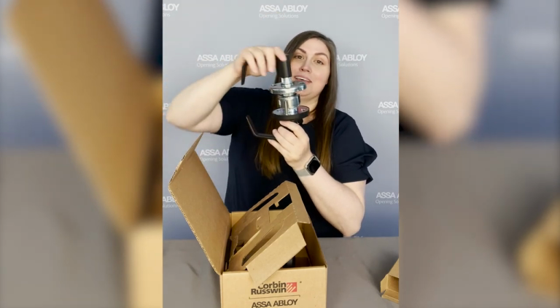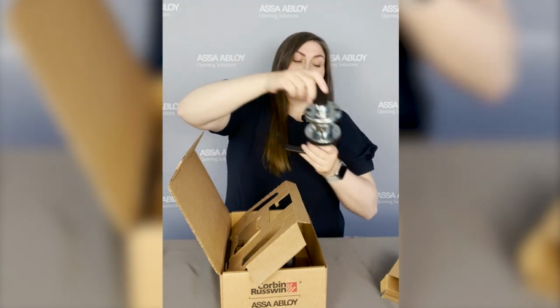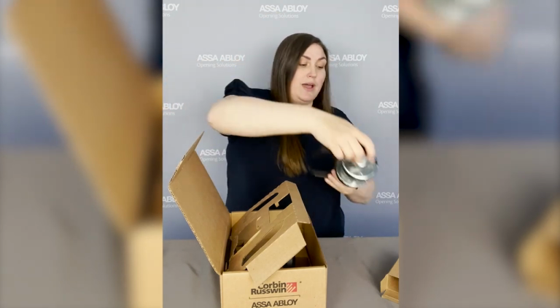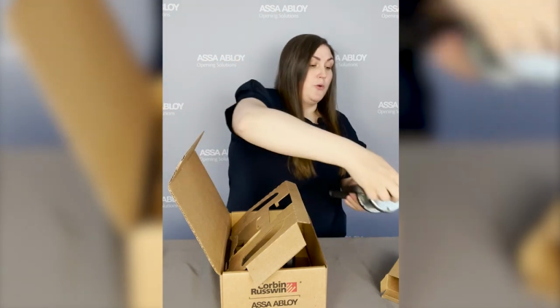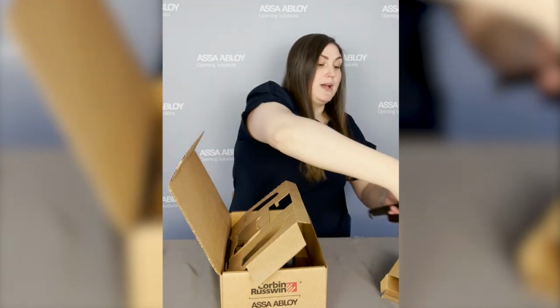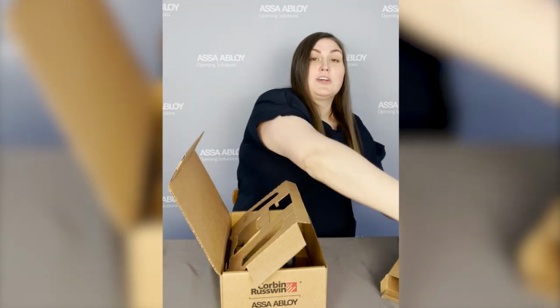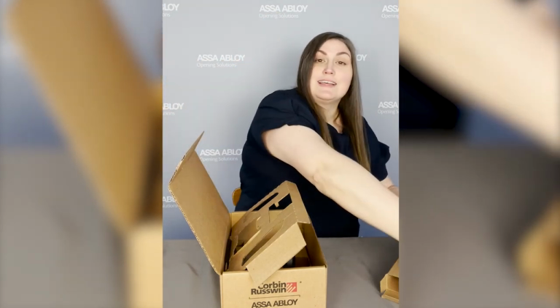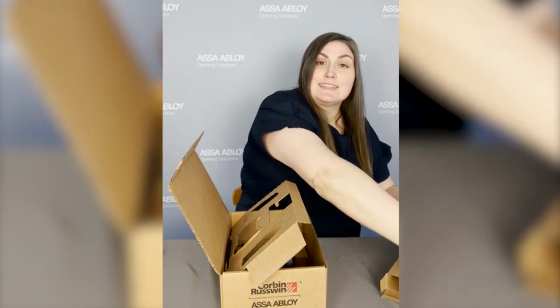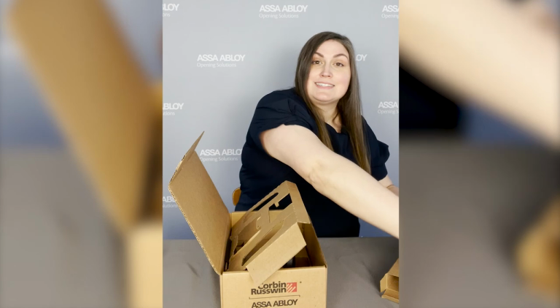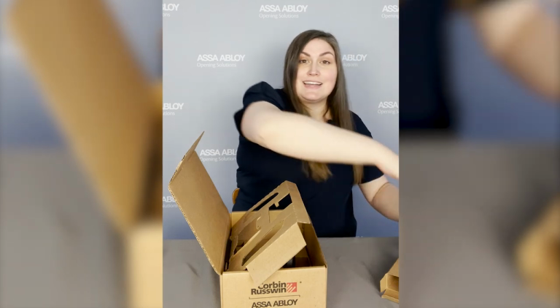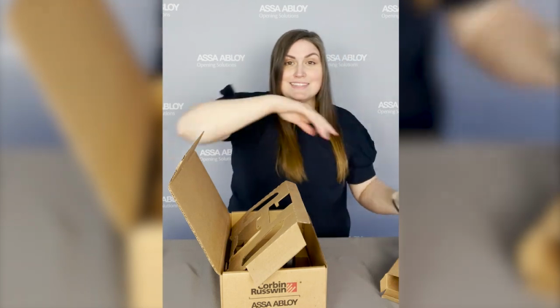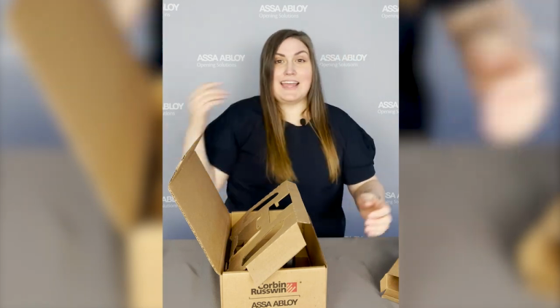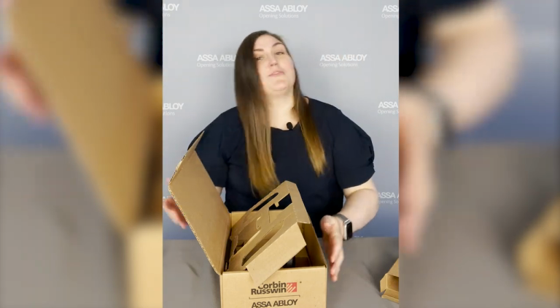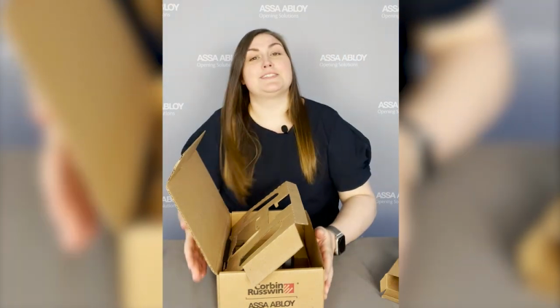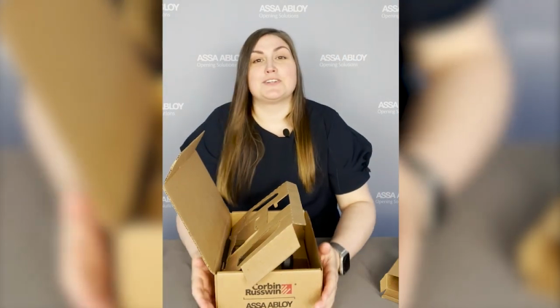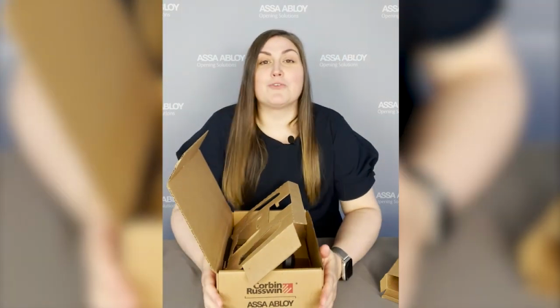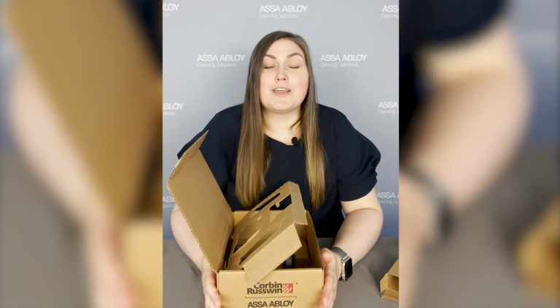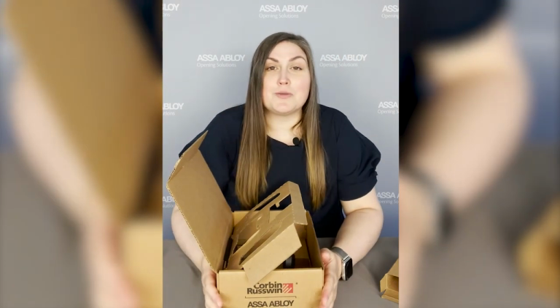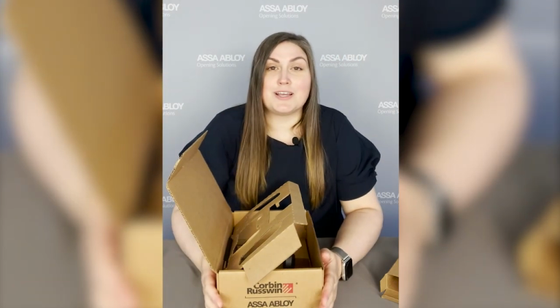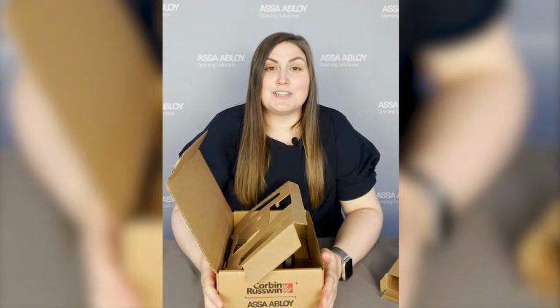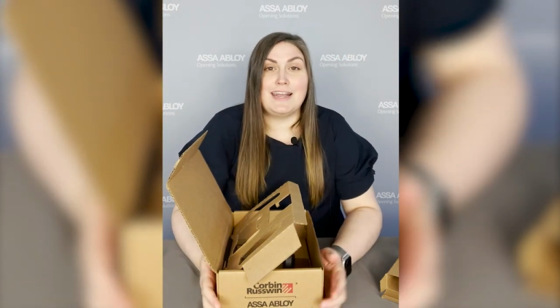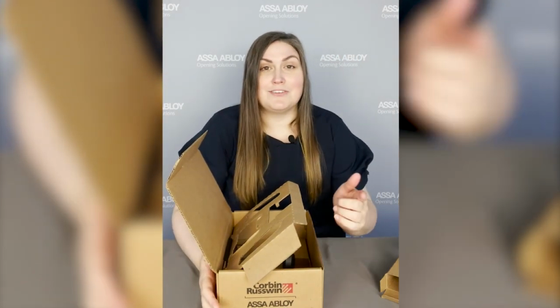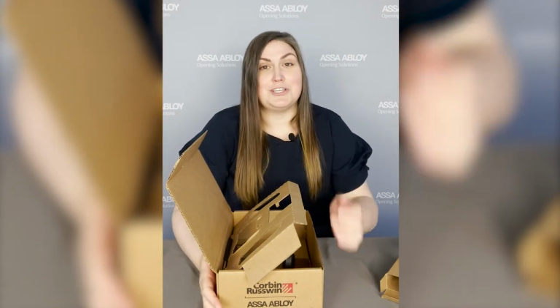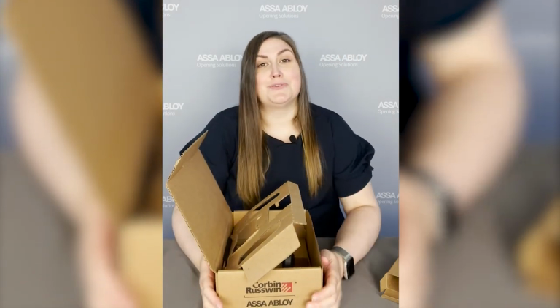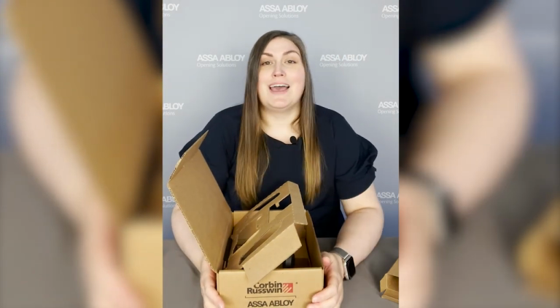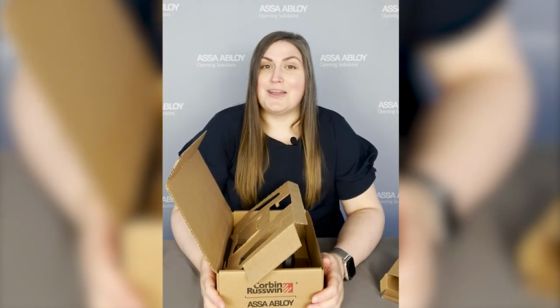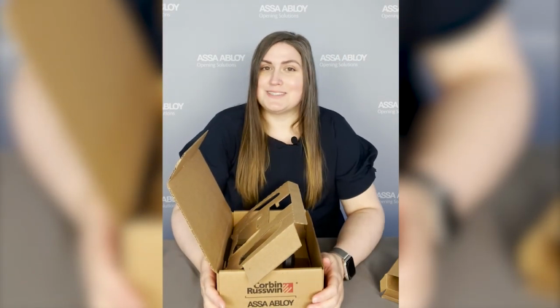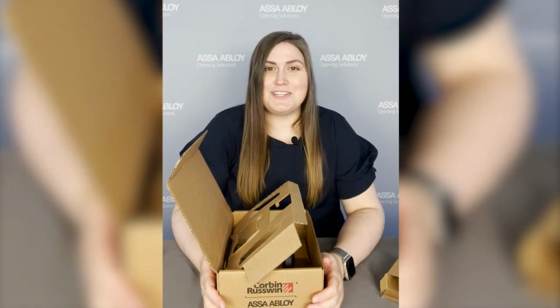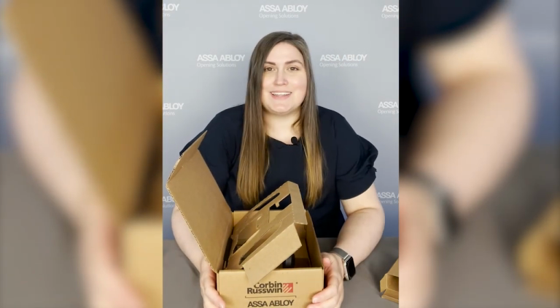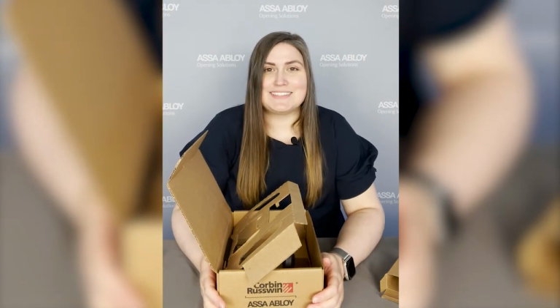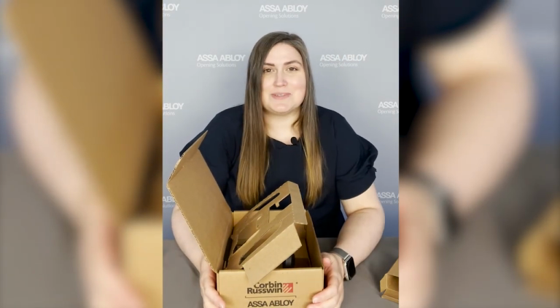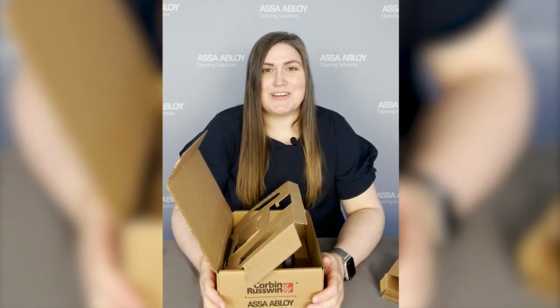I hope you guys are as excited as I am for these to start rolling off the production line and out to you. I will see you in the next episode.